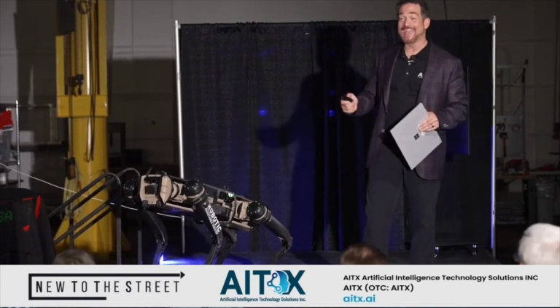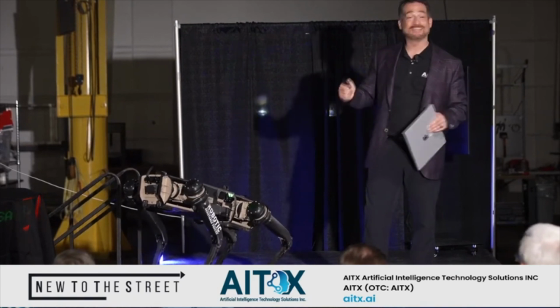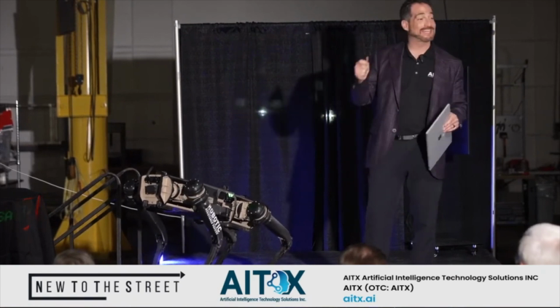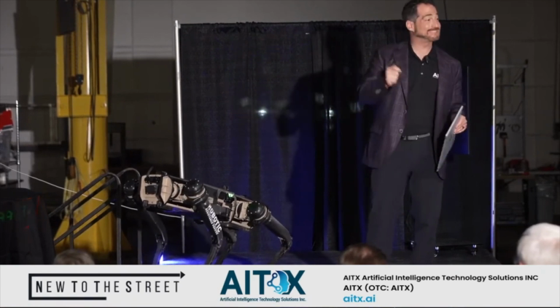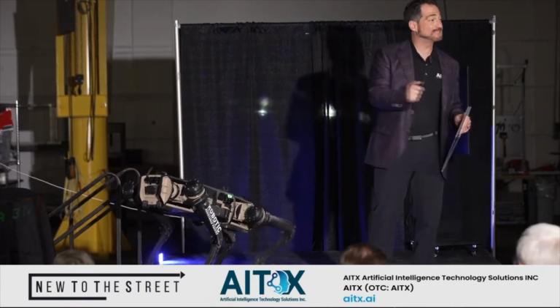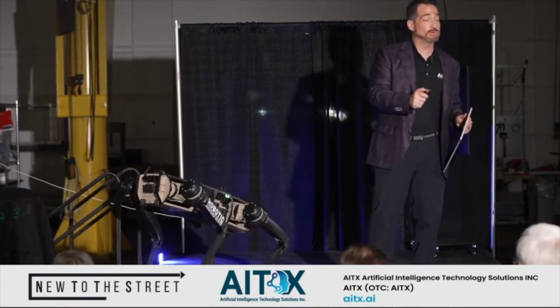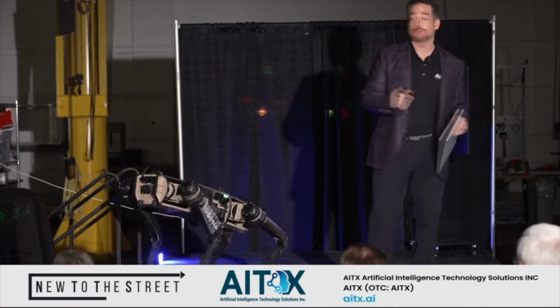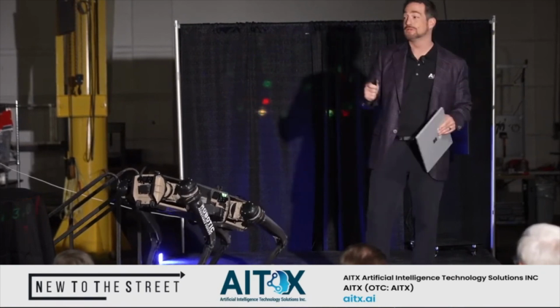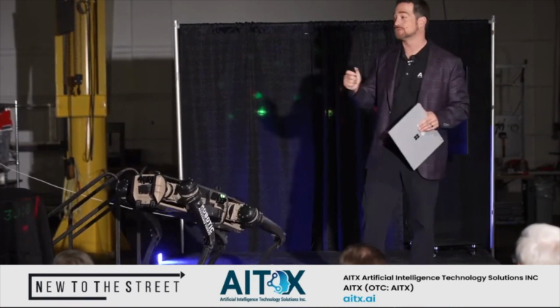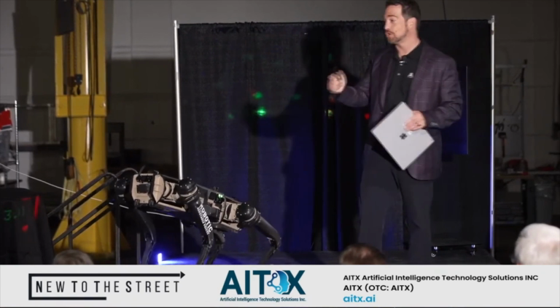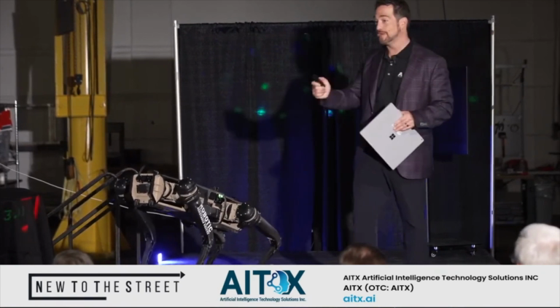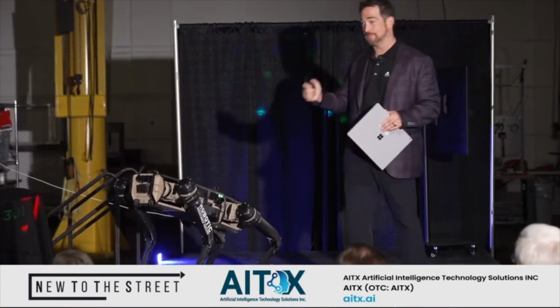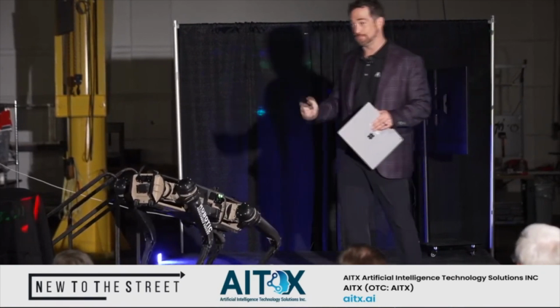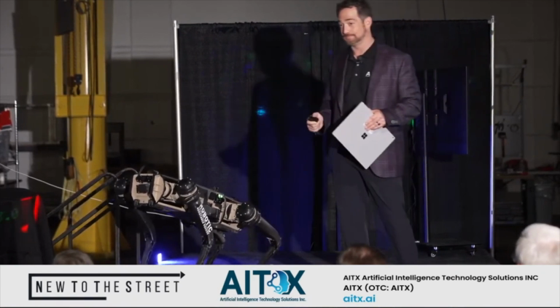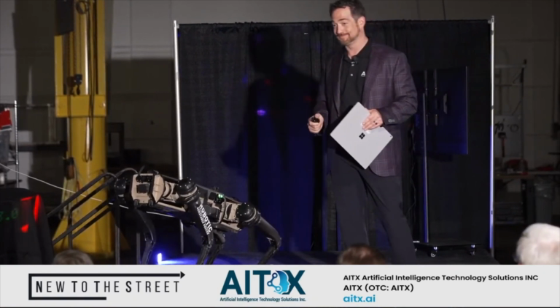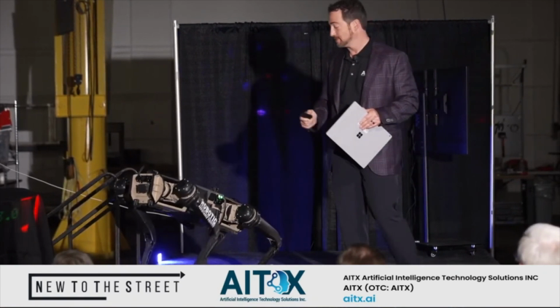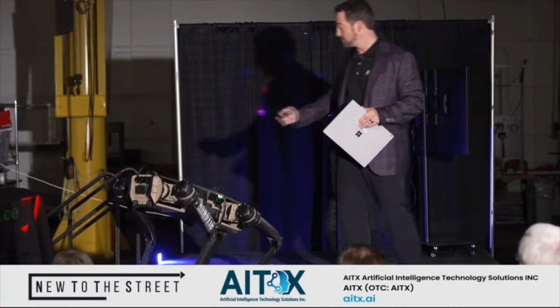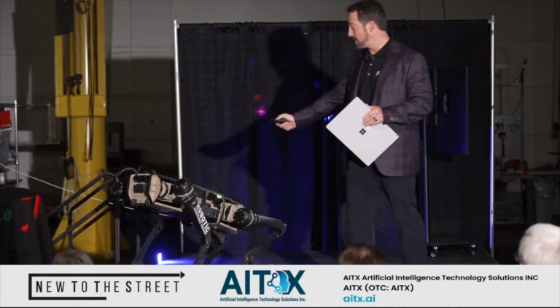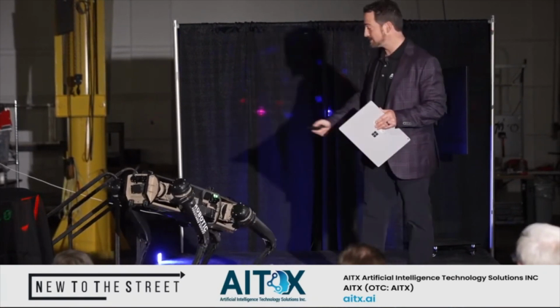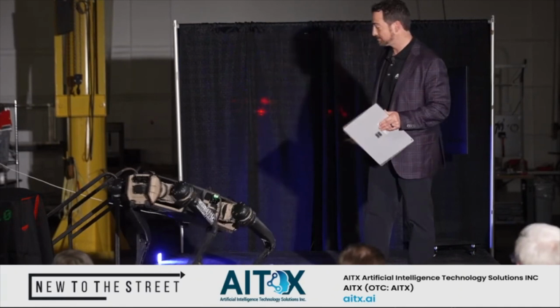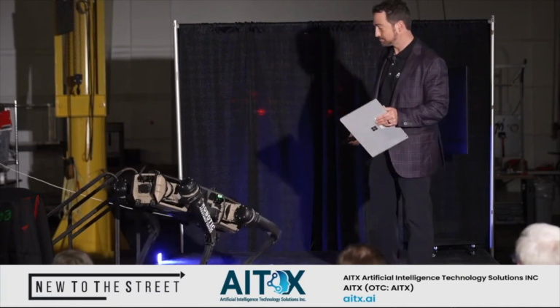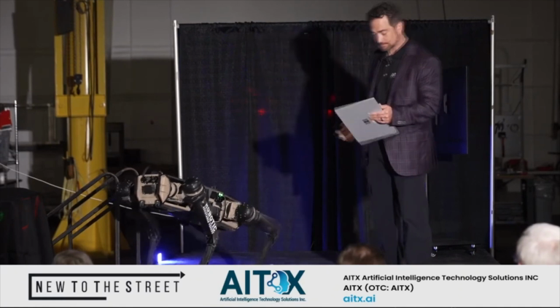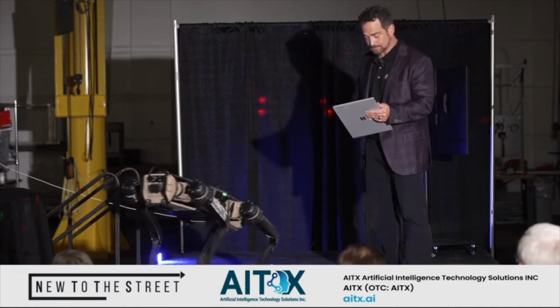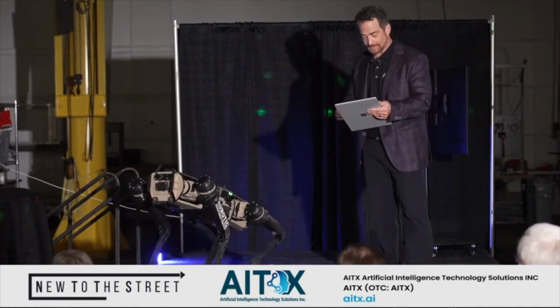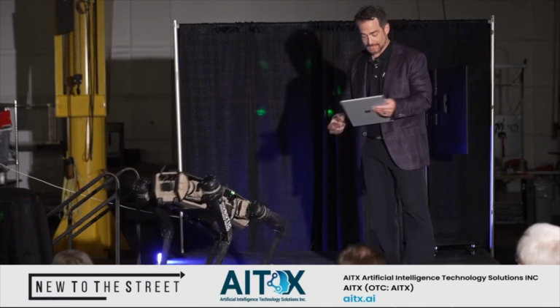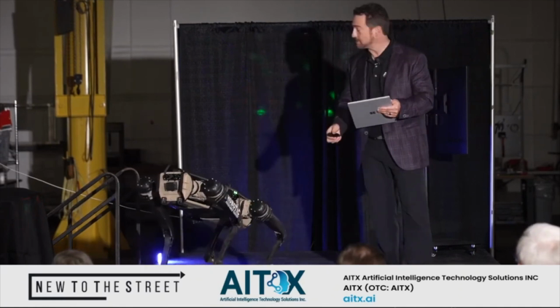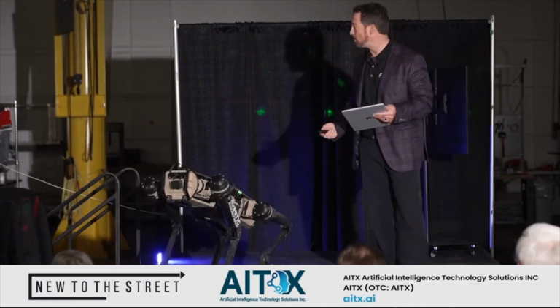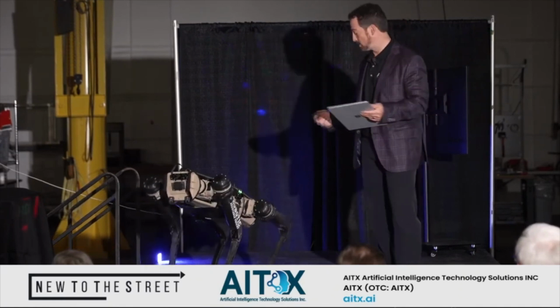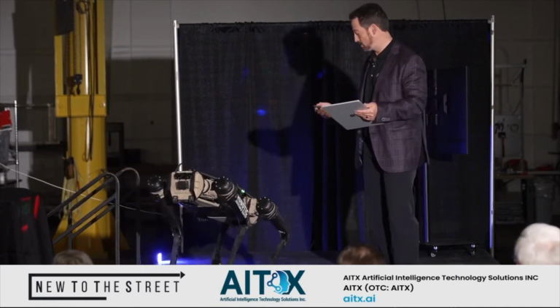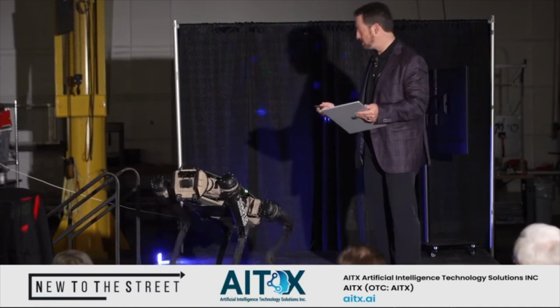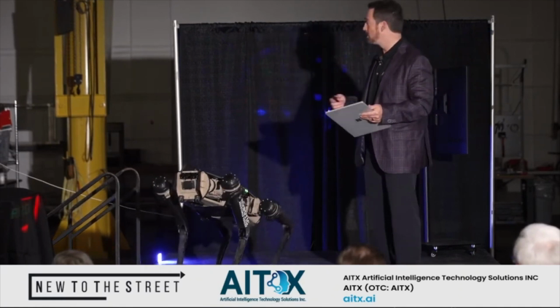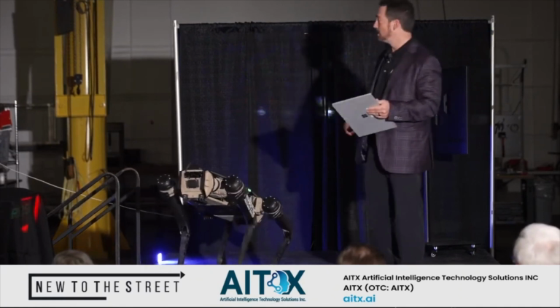This can be slightly terrifying. Oh, I'm in the business — I'm terrified. And I'm pushing the buttons on this stuff.